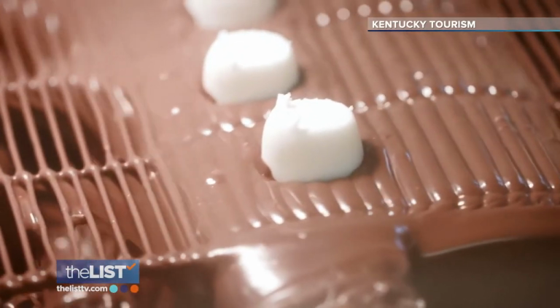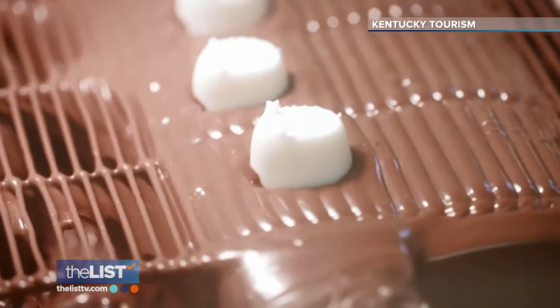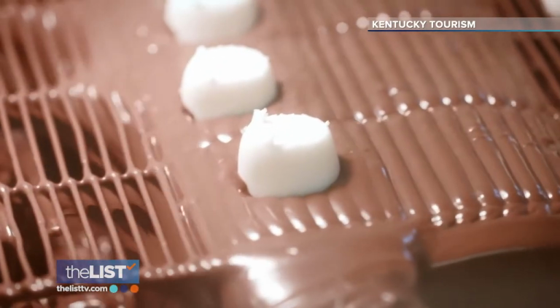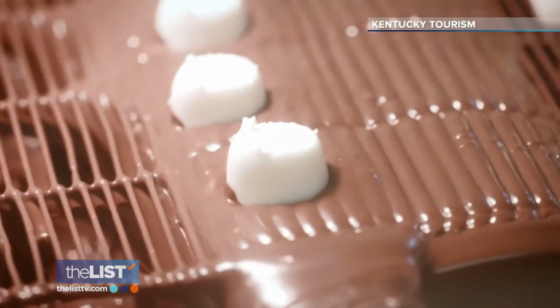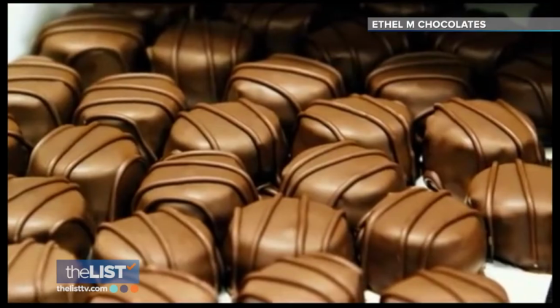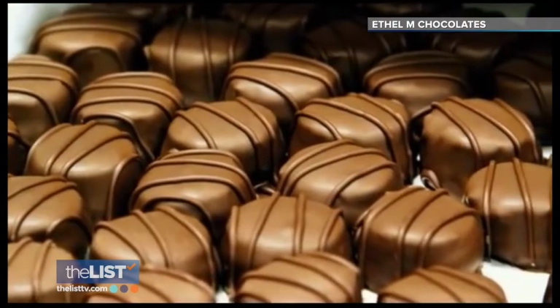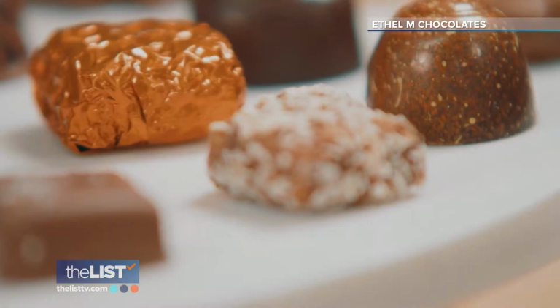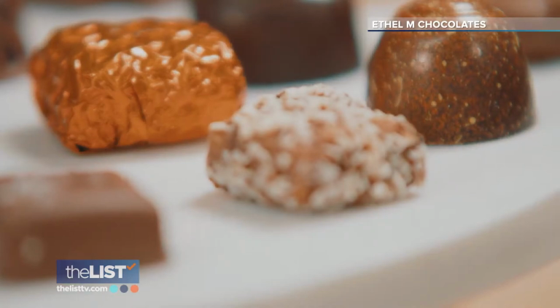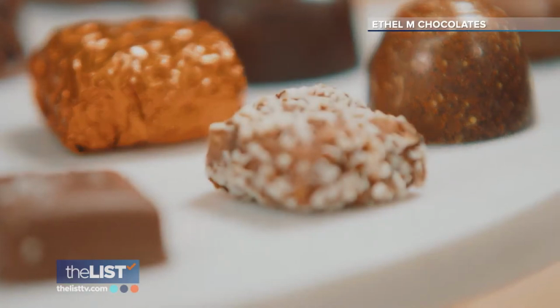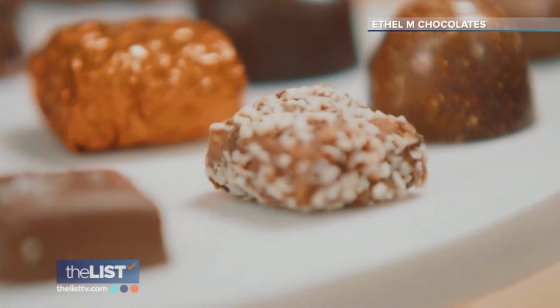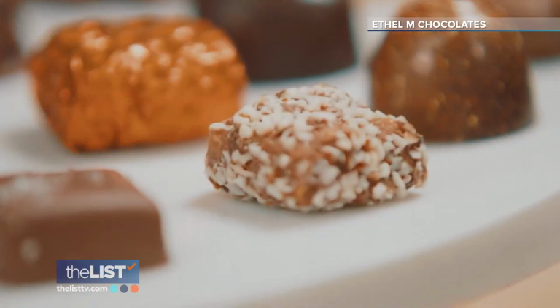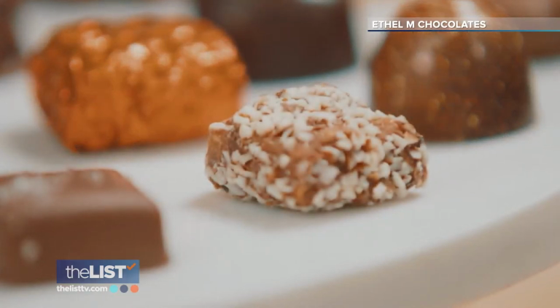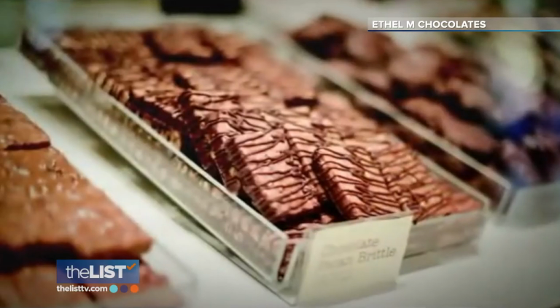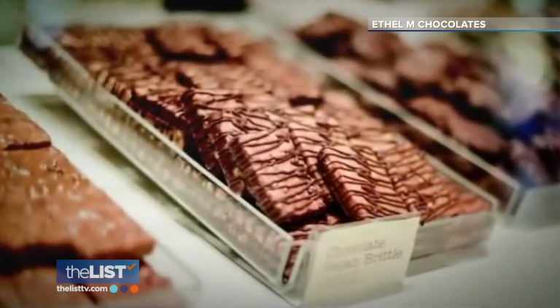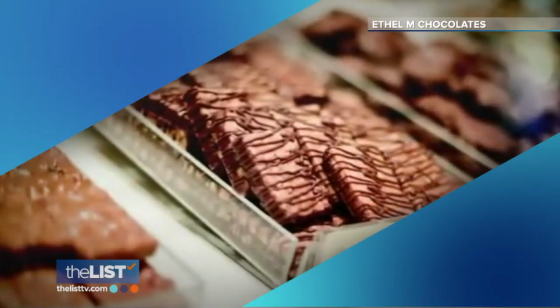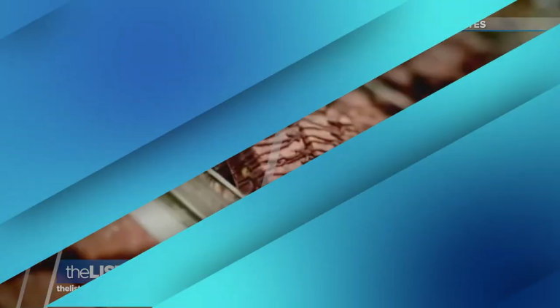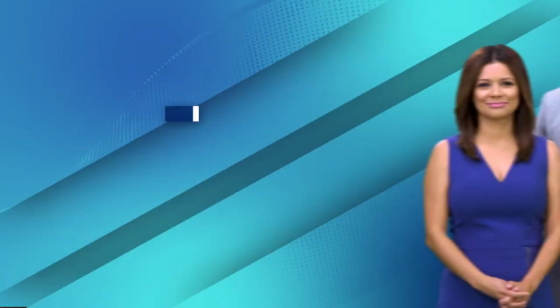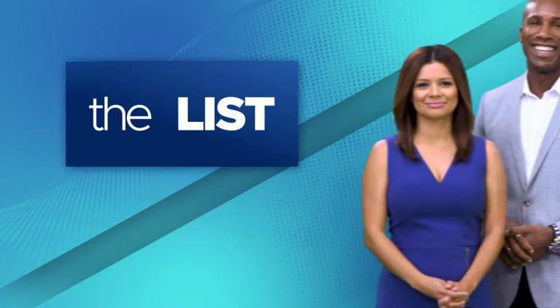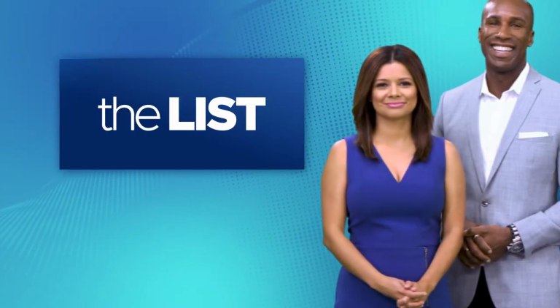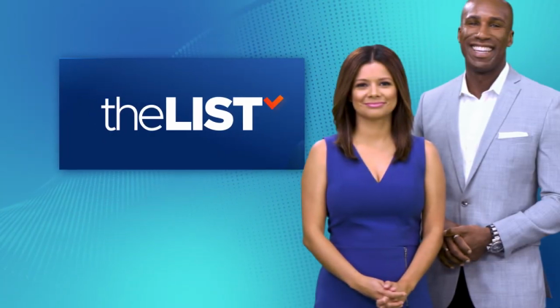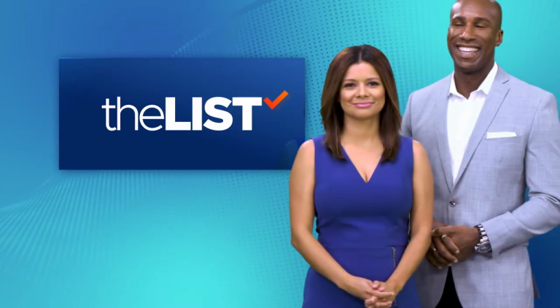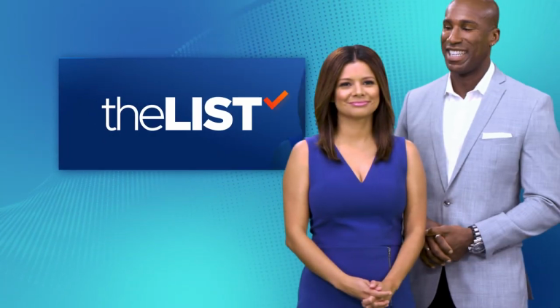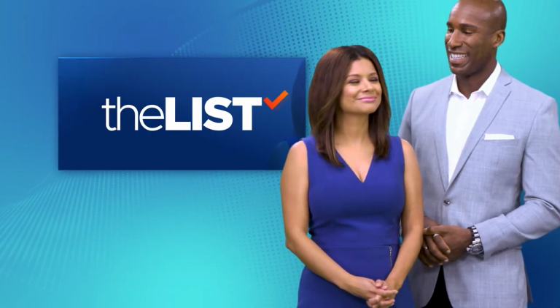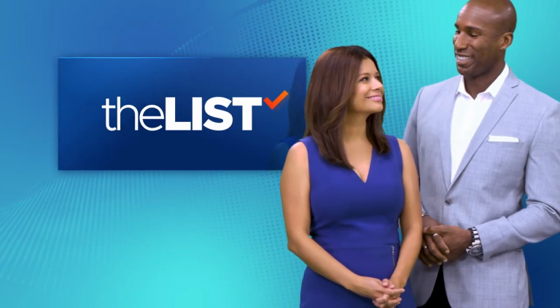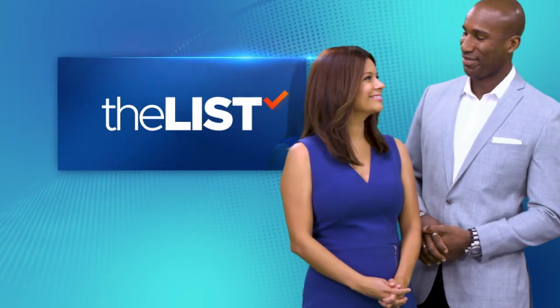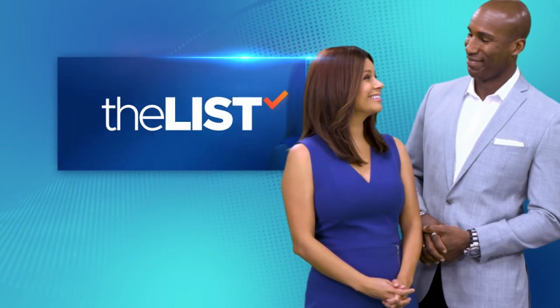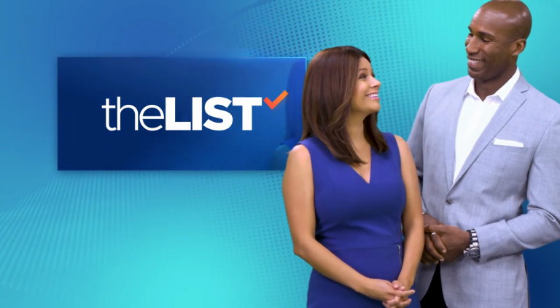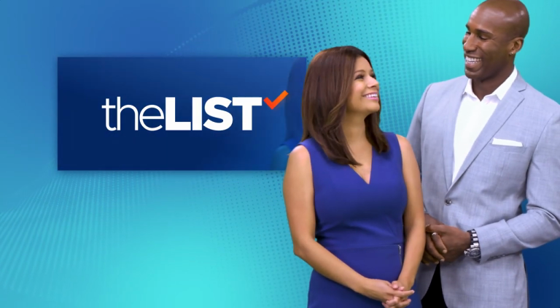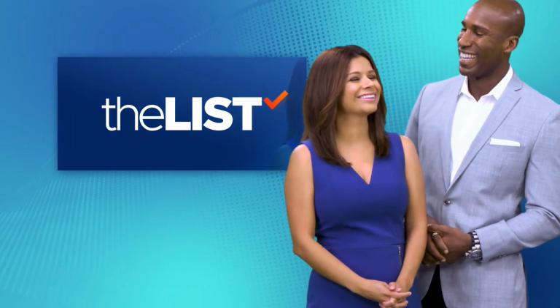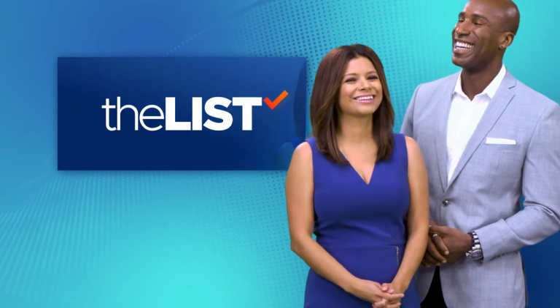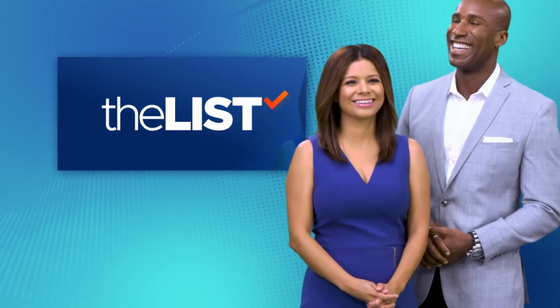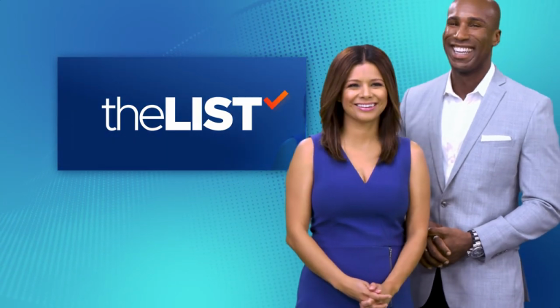Taking your sweet tooth on a tempting tour across America.